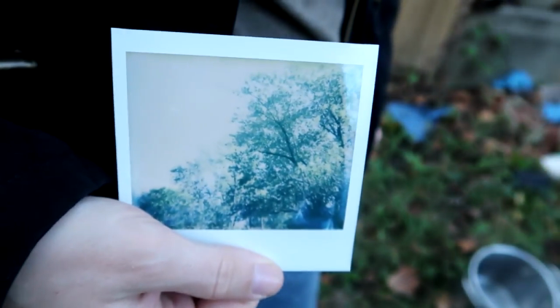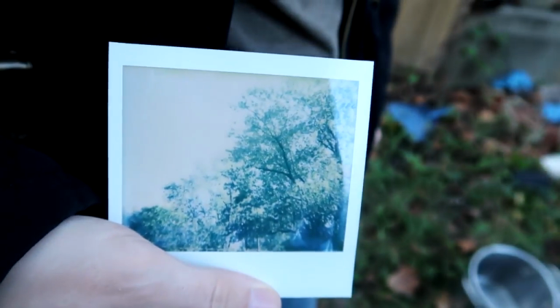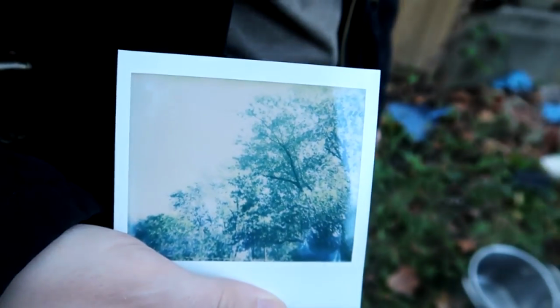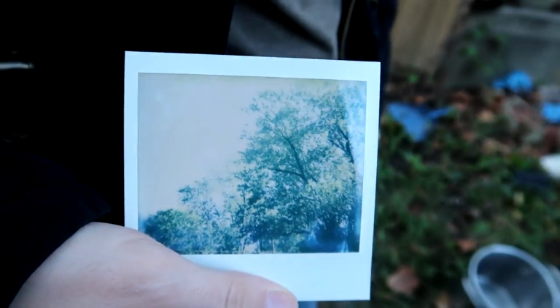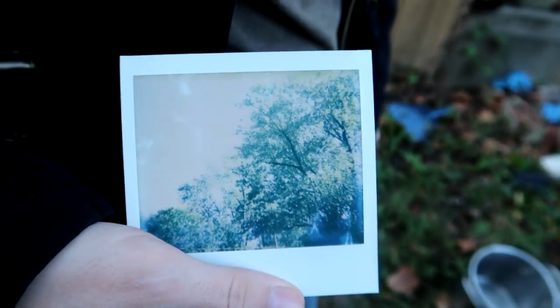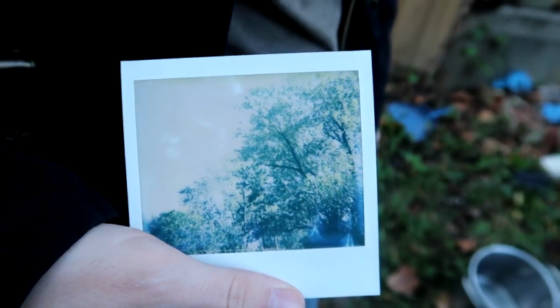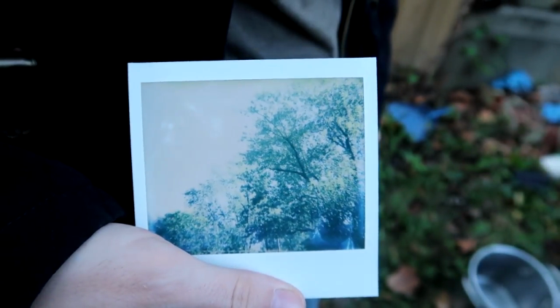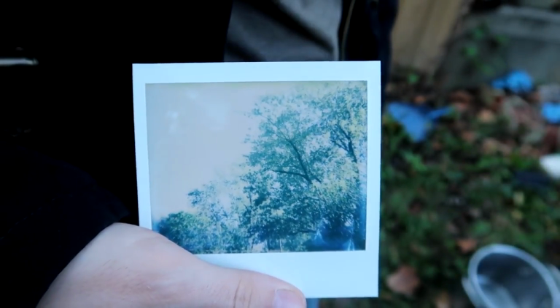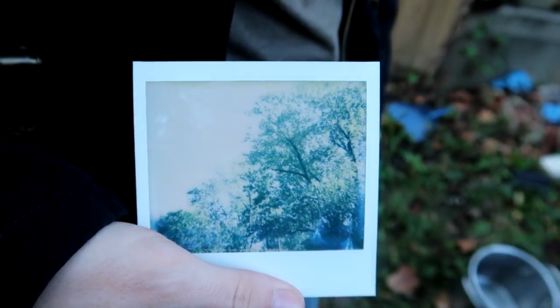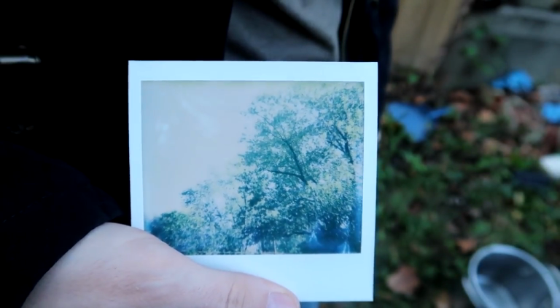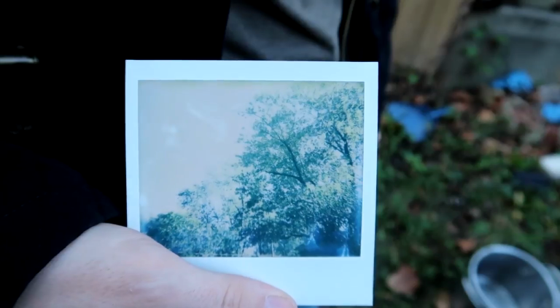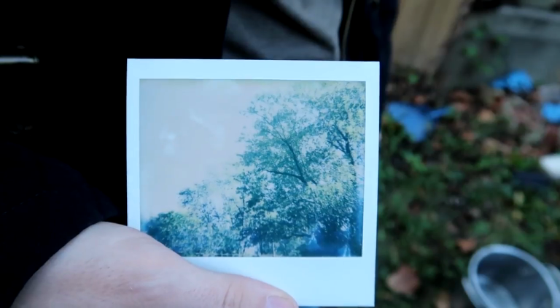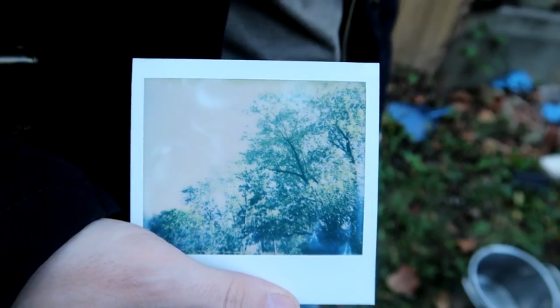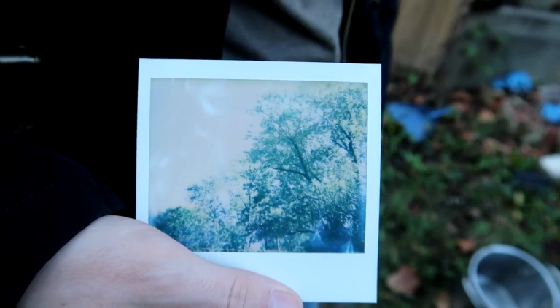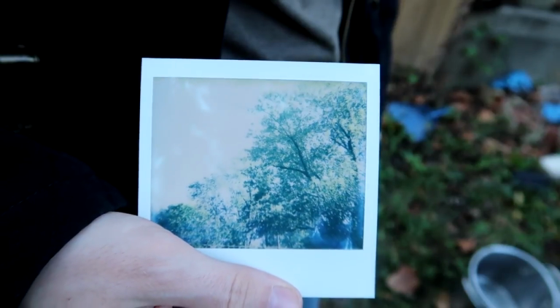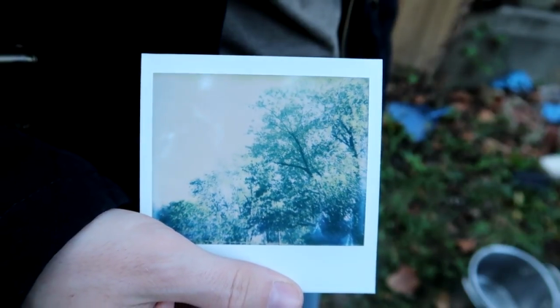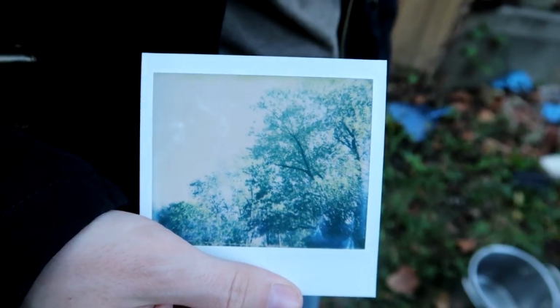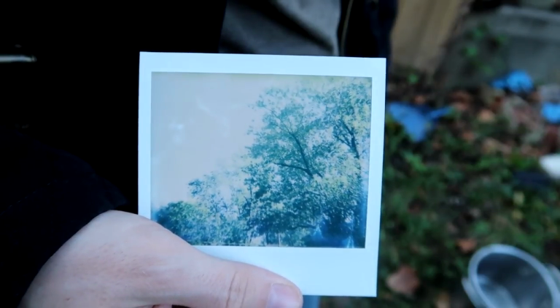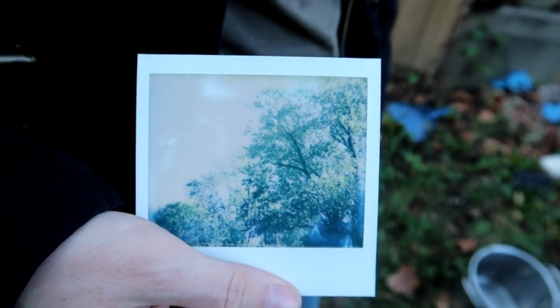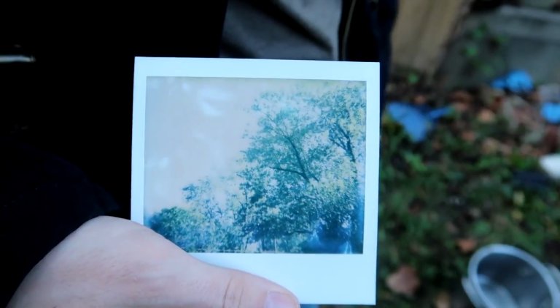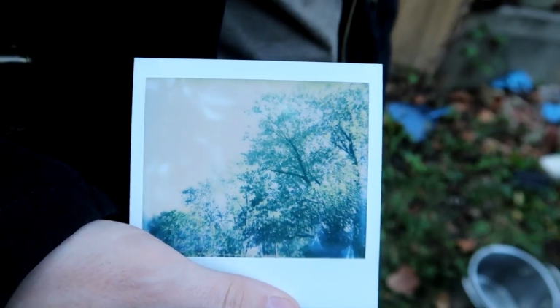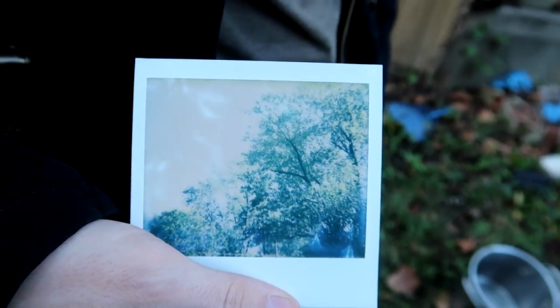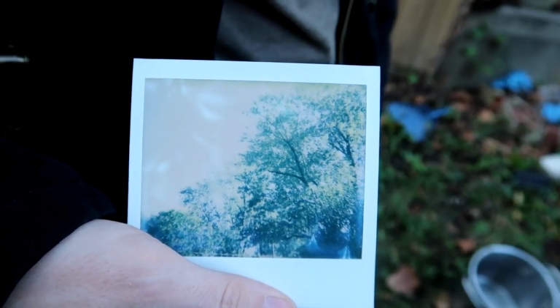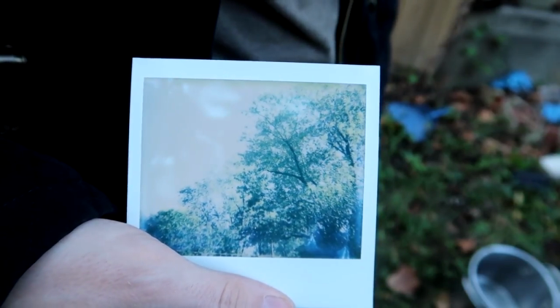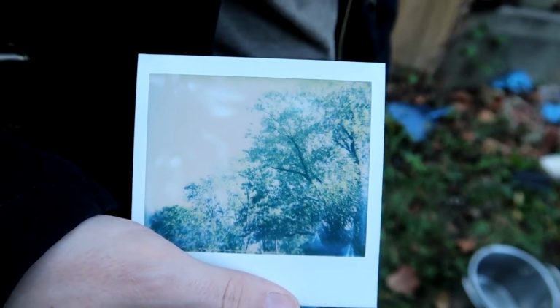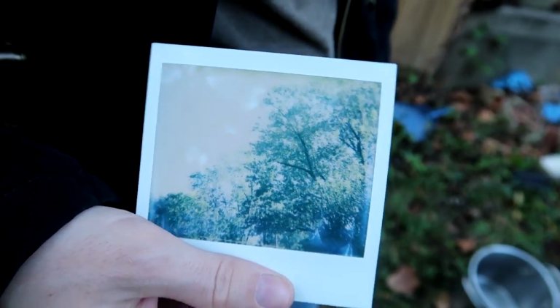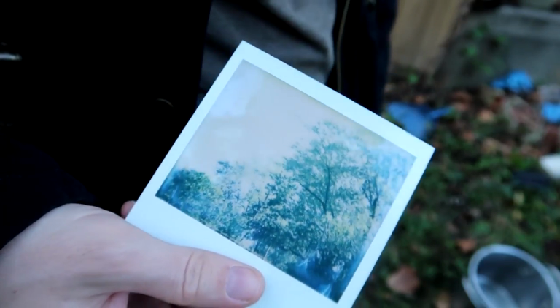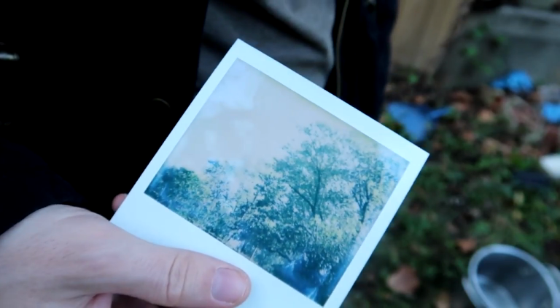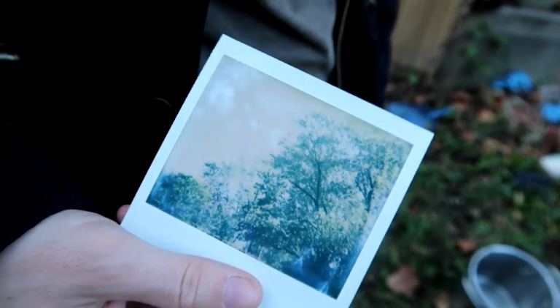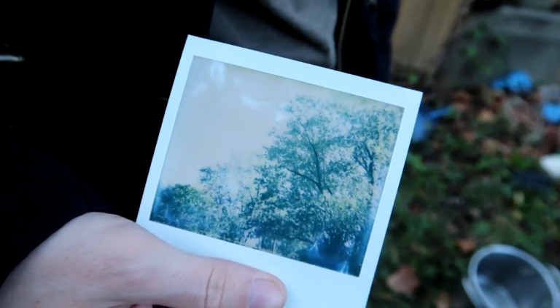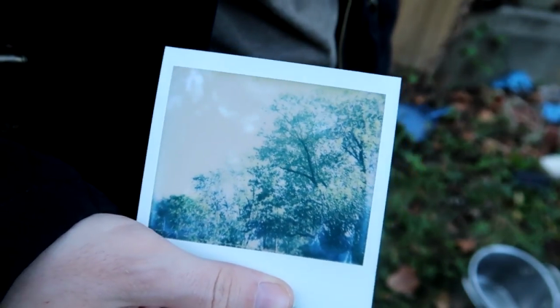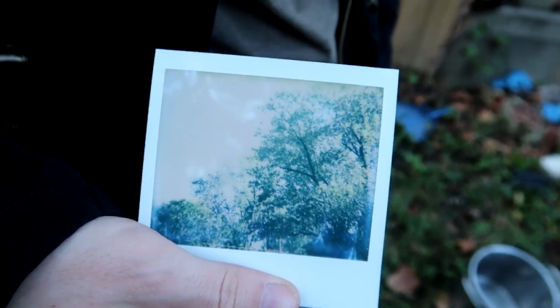That didn't exactly work too well. Looks like this film just is kind of funky — it's like a milky color.